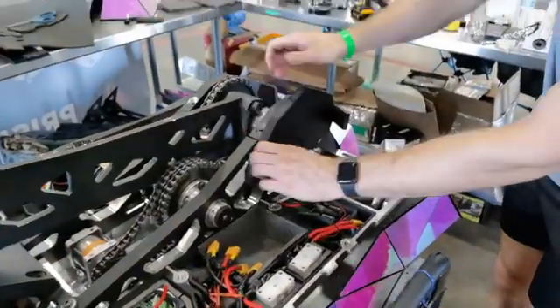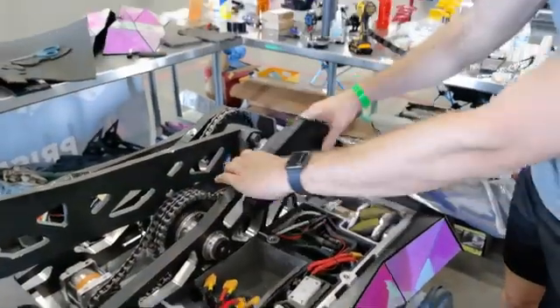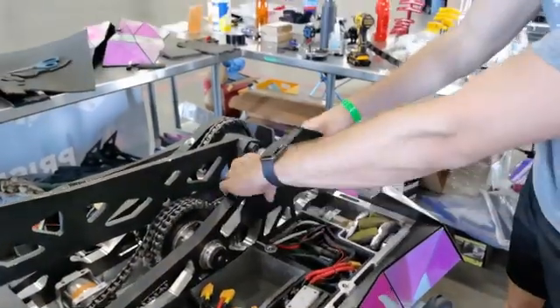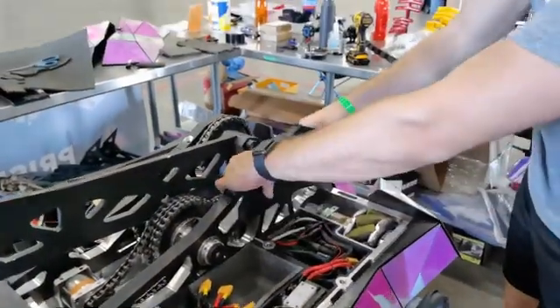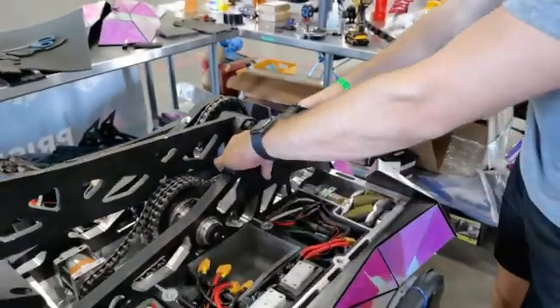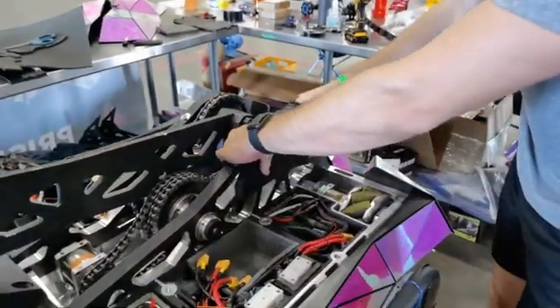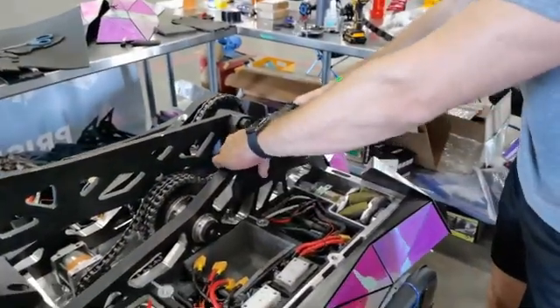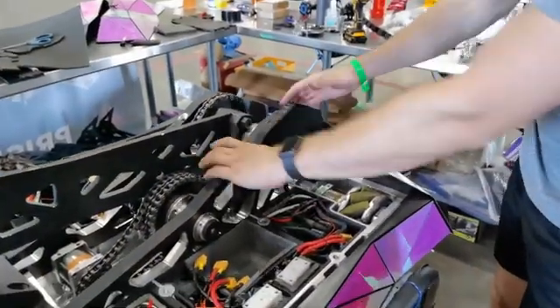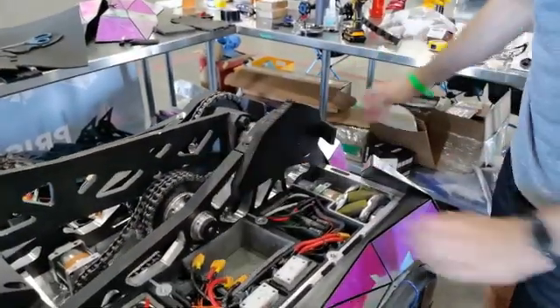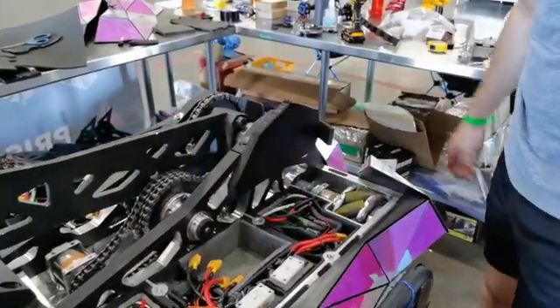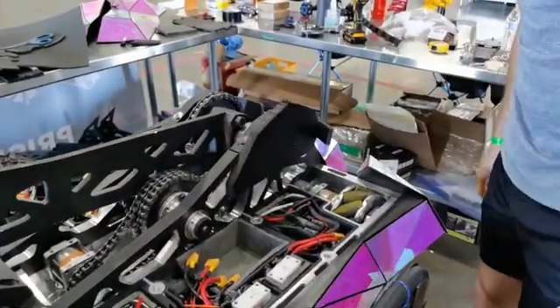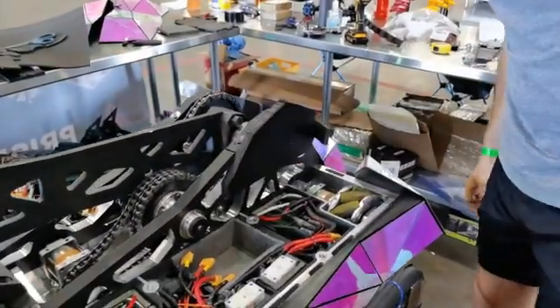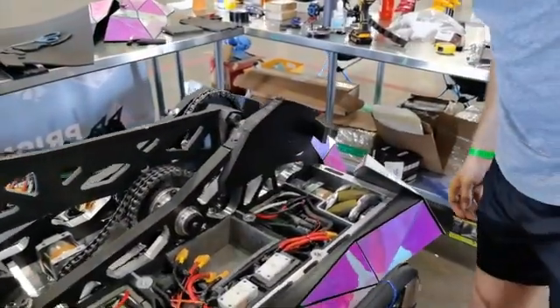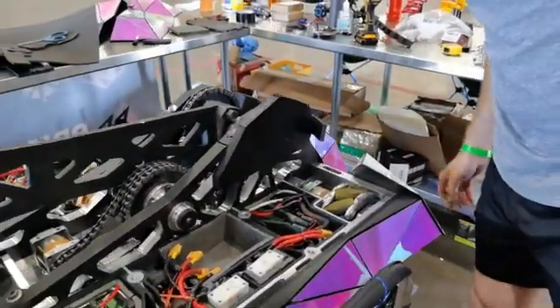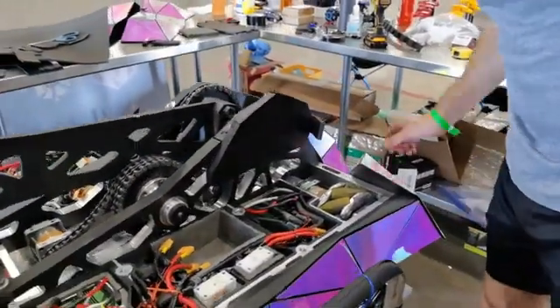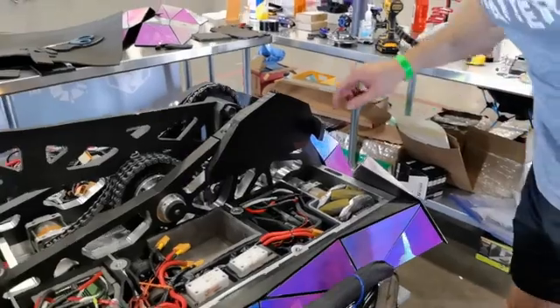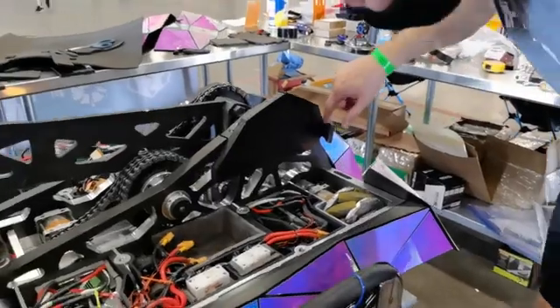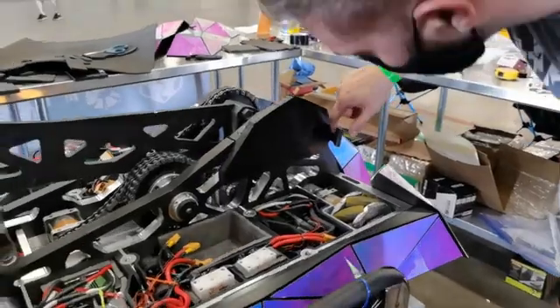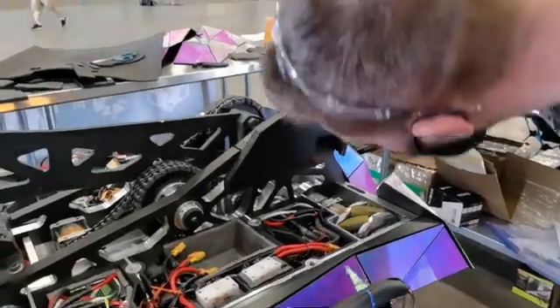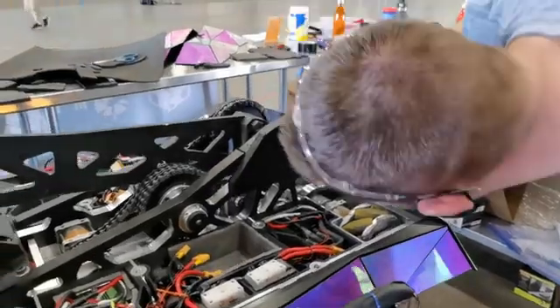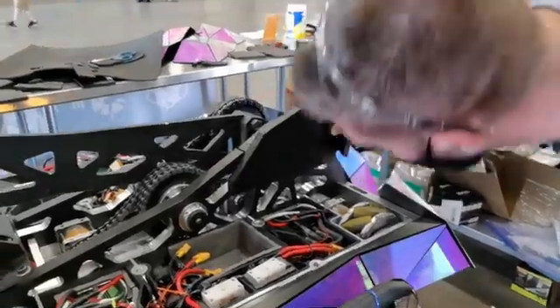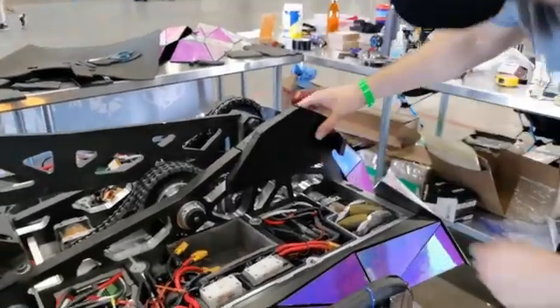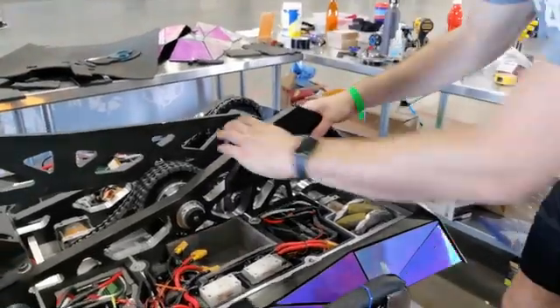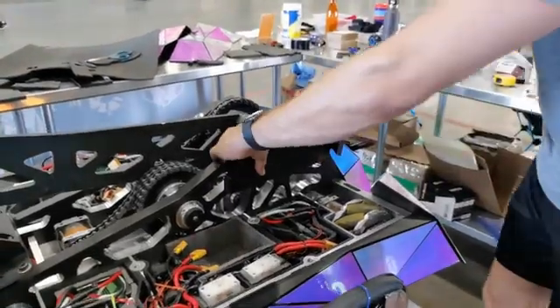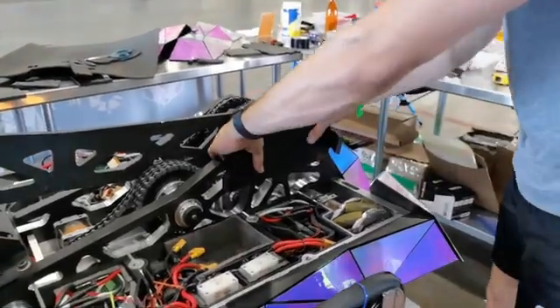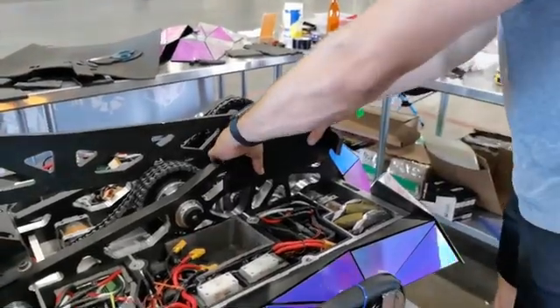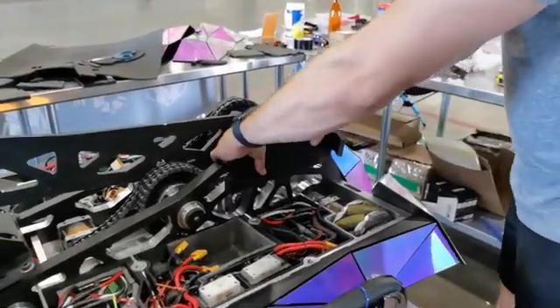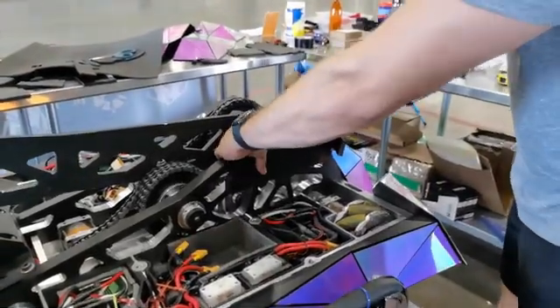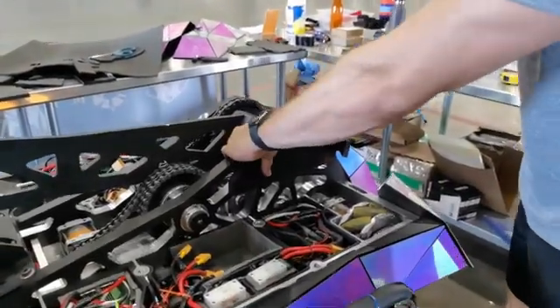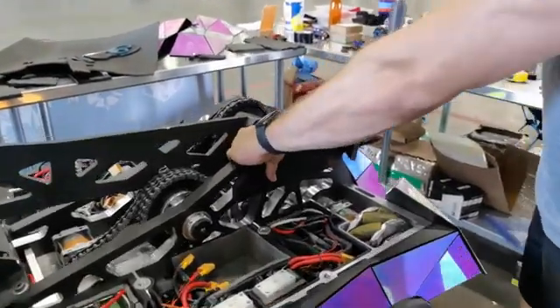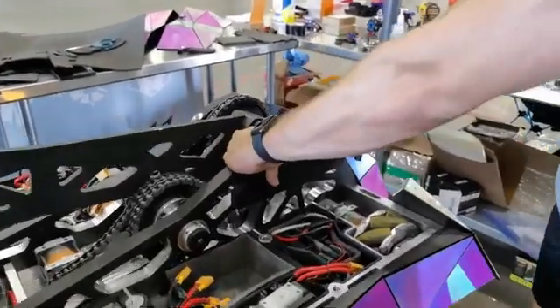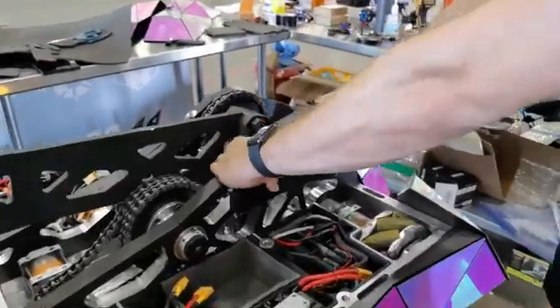Perfect. I should still cut it because it's touching, but the screws are in the right spot.